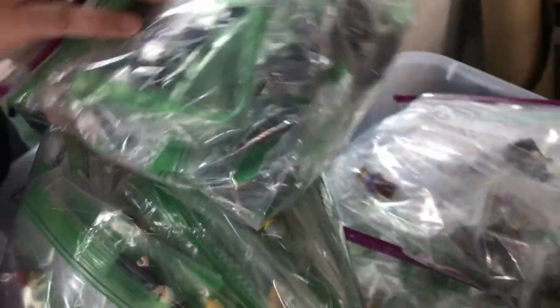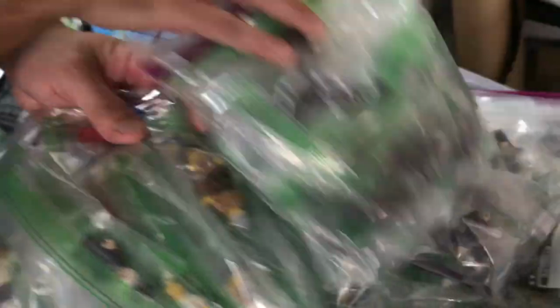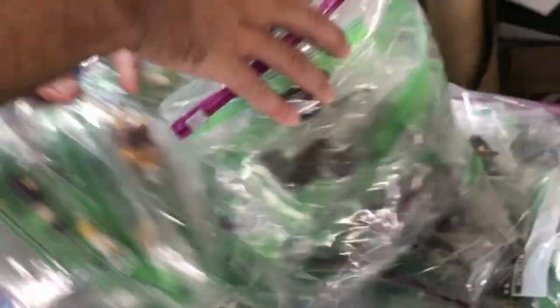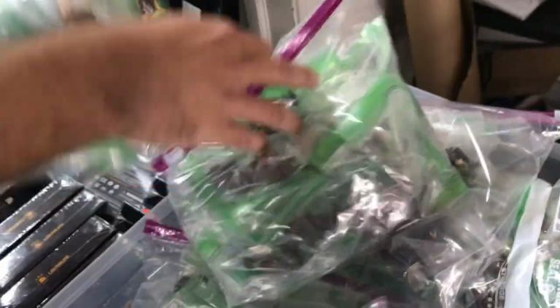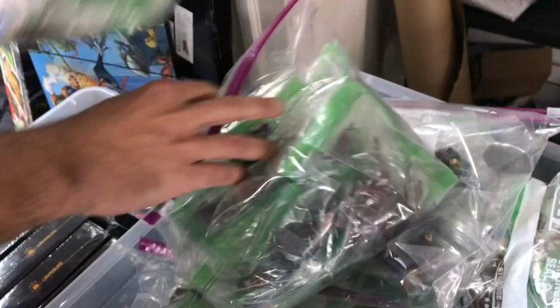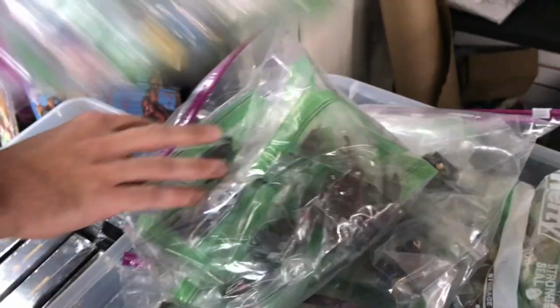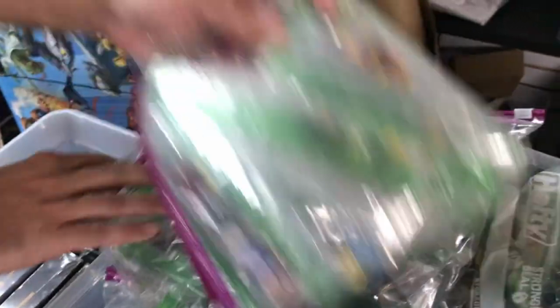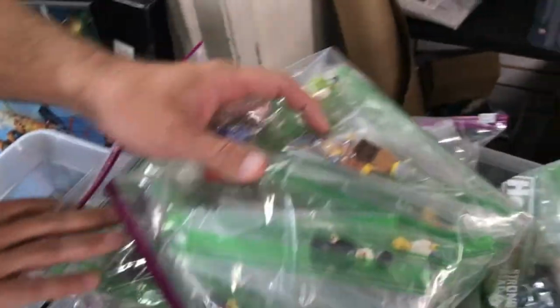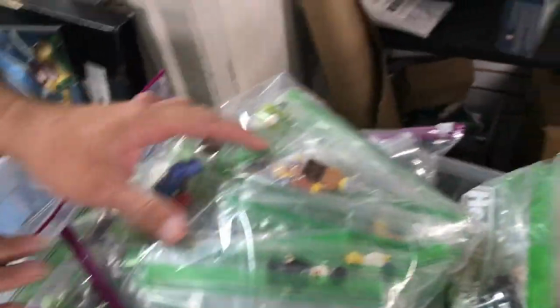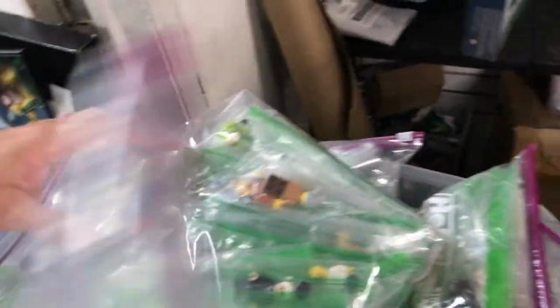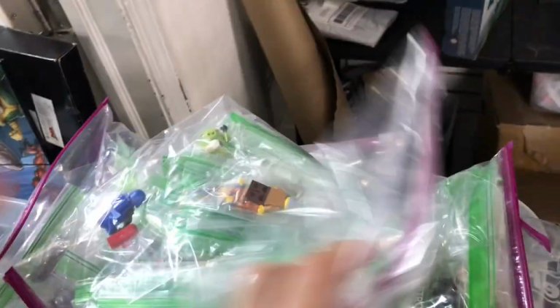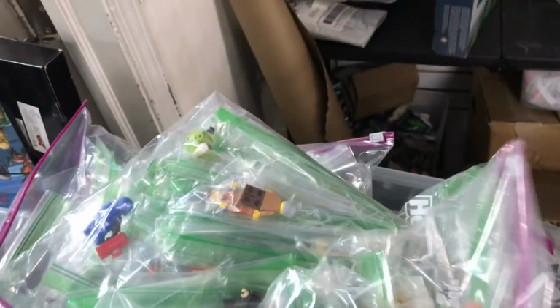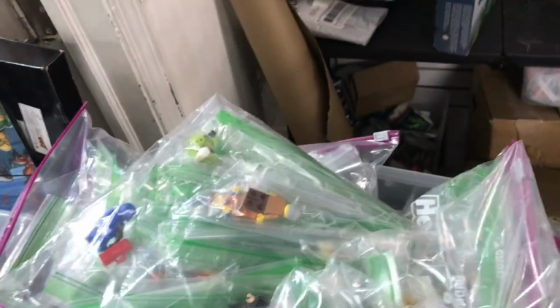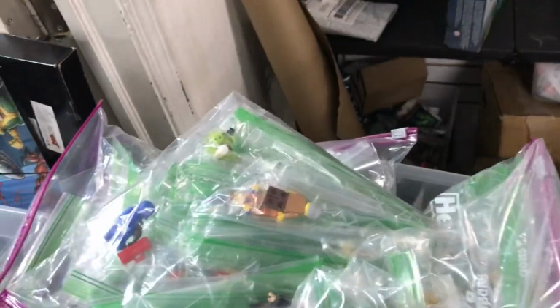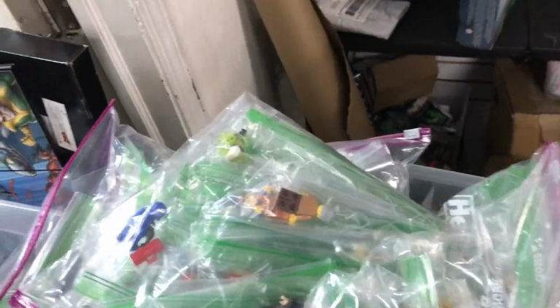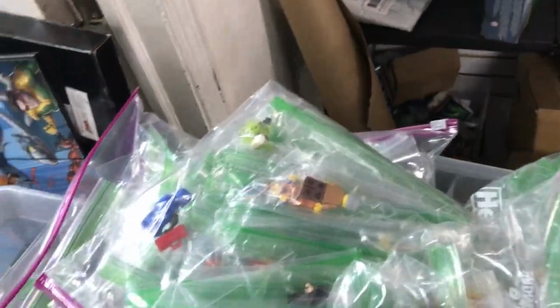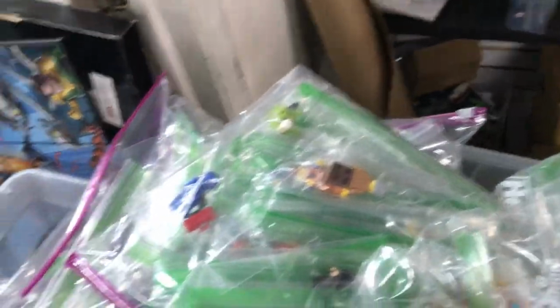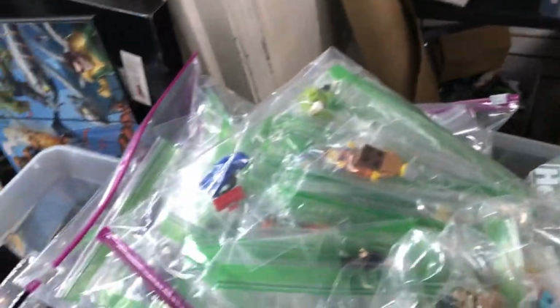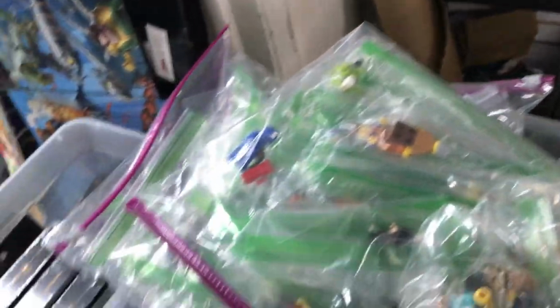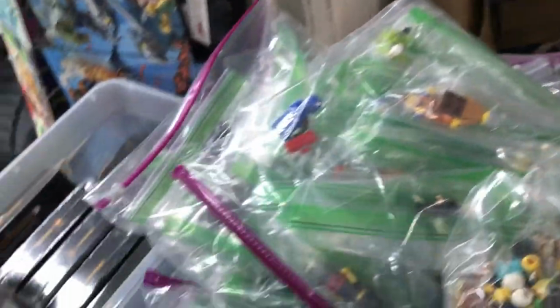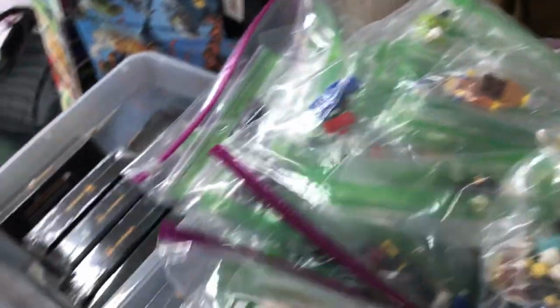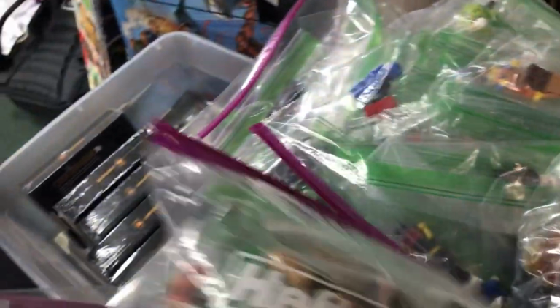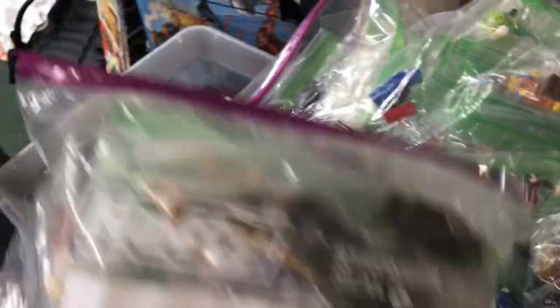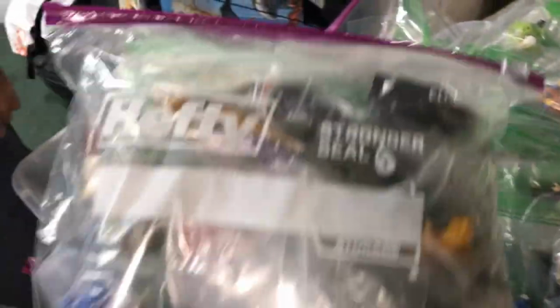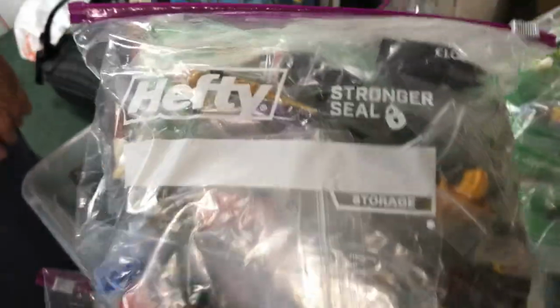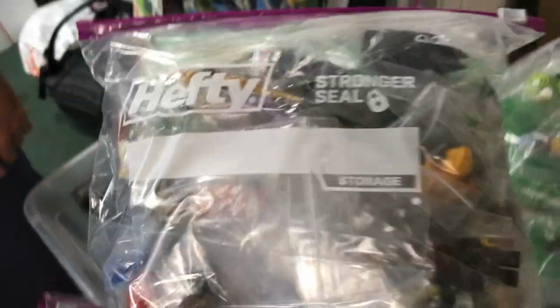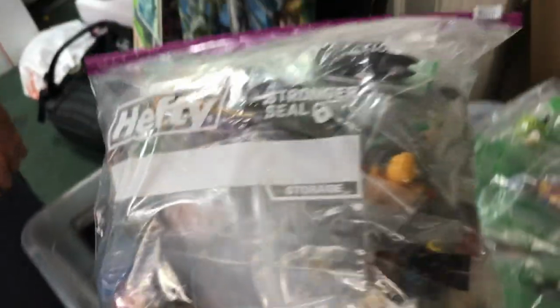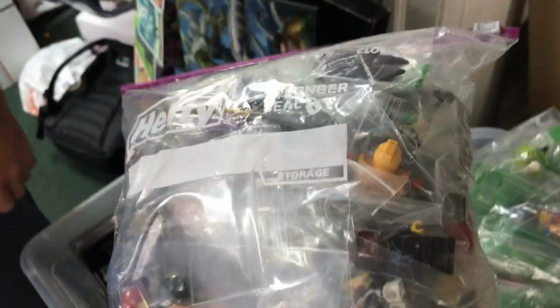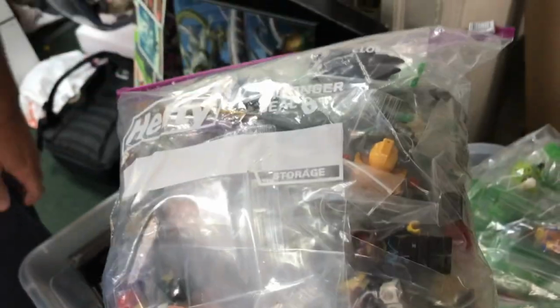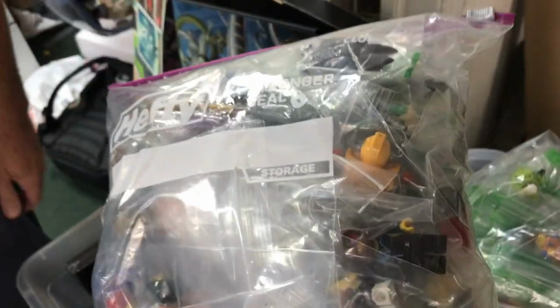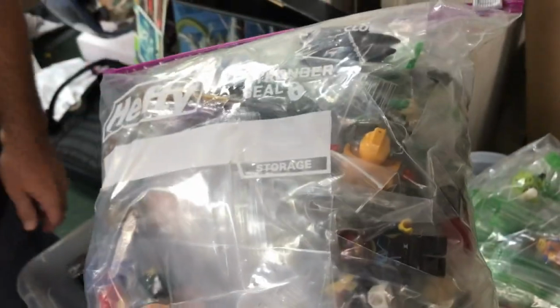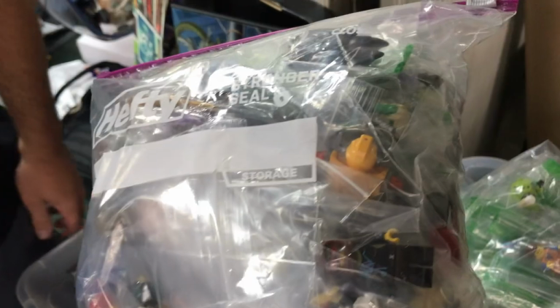And here this is a good one — this one's got a whole bunch of Uruk-hai in it, somebody's entire Uruk-hai army there in that bag. We'll get all these processed and checked for condition and put out for sale very soon.